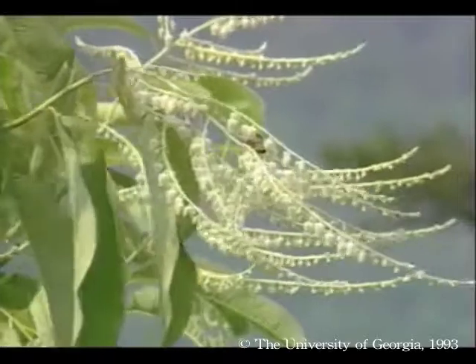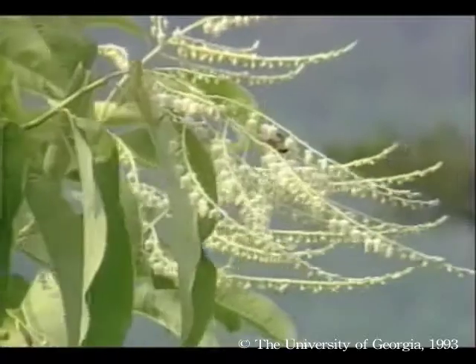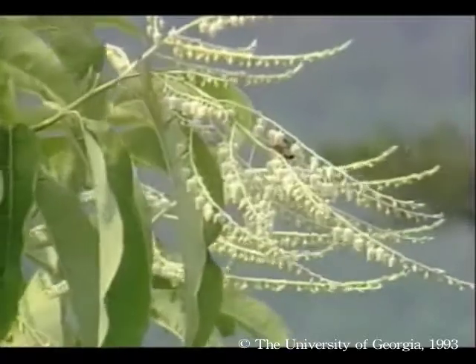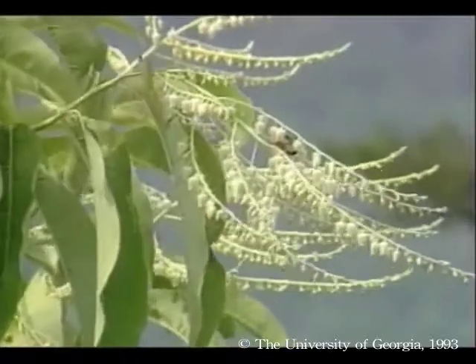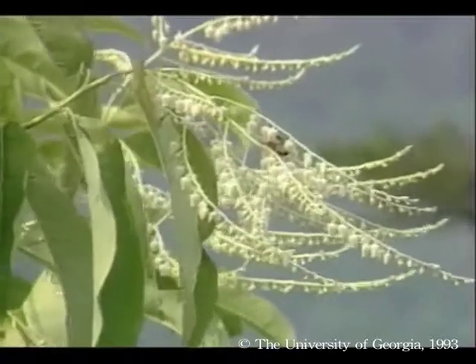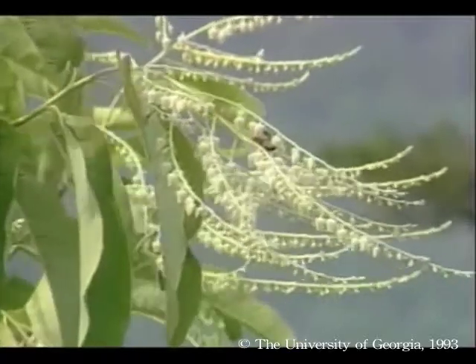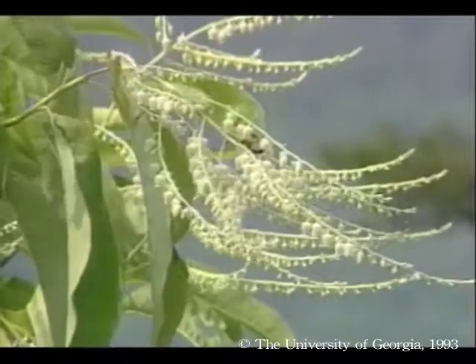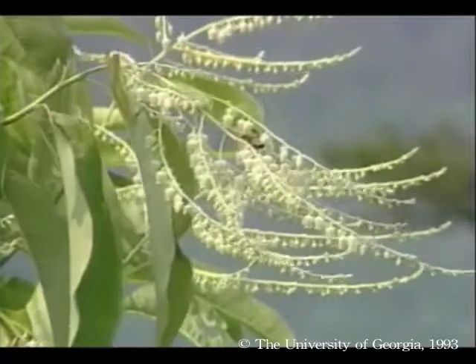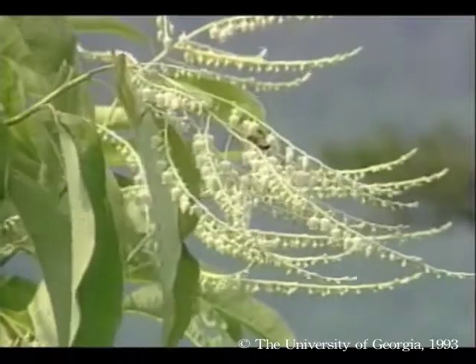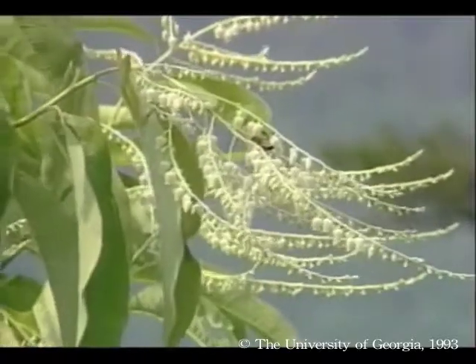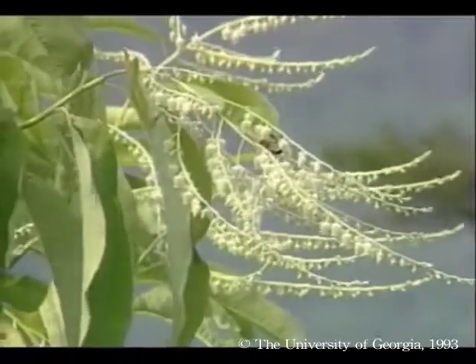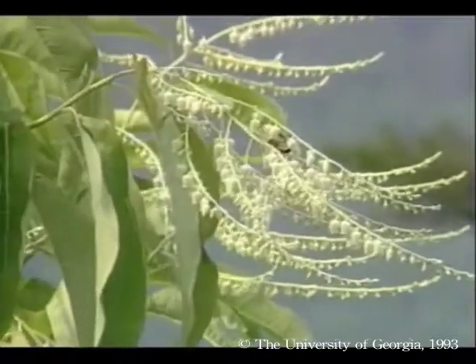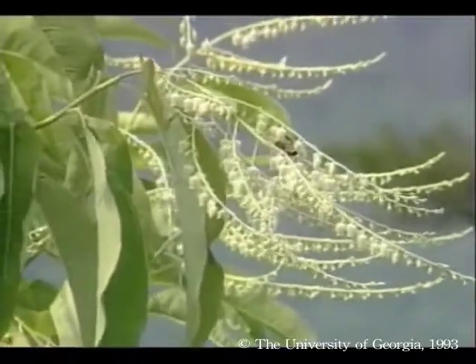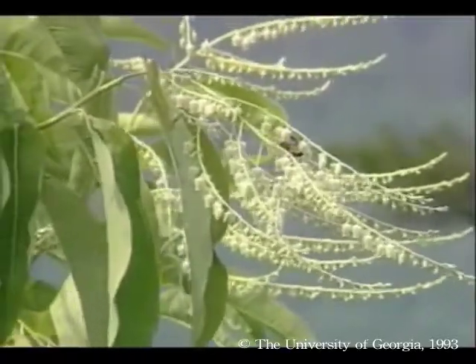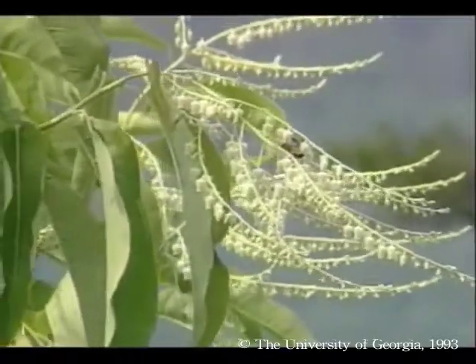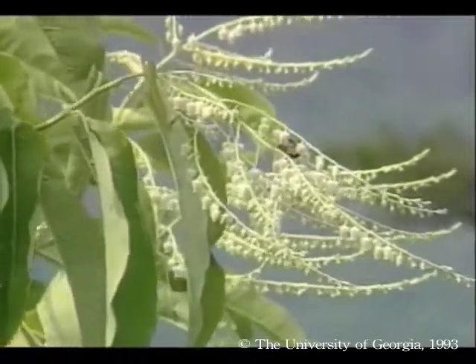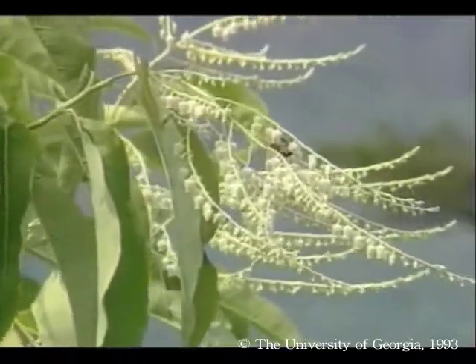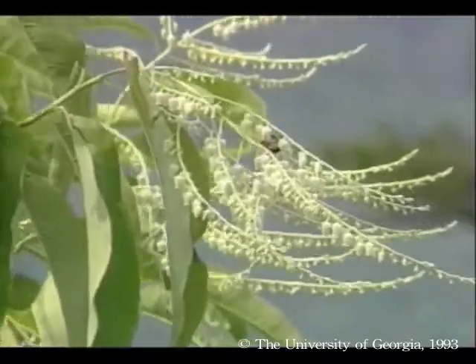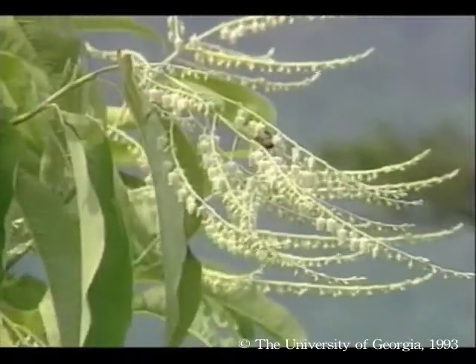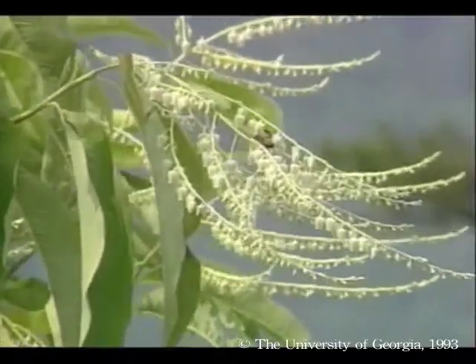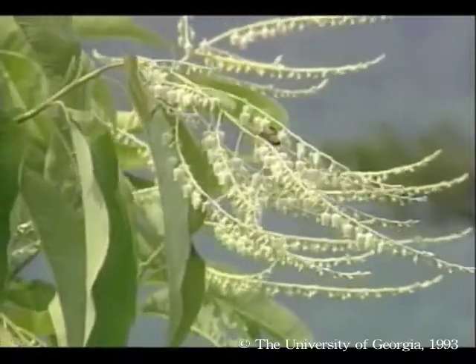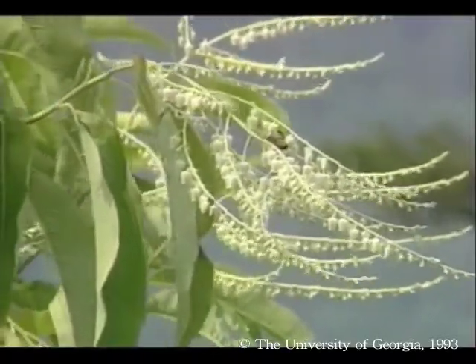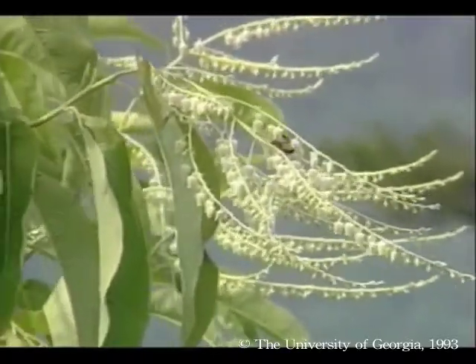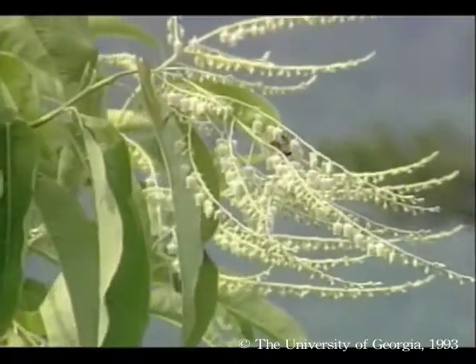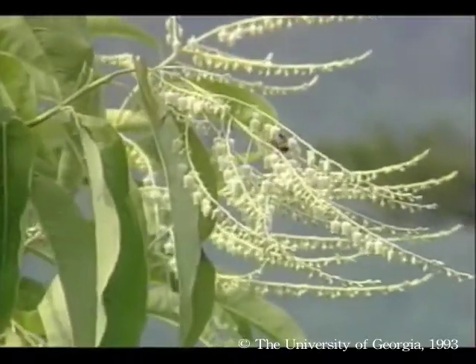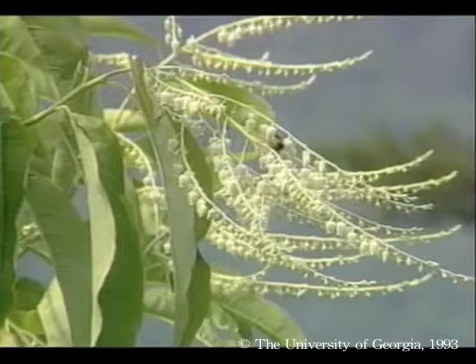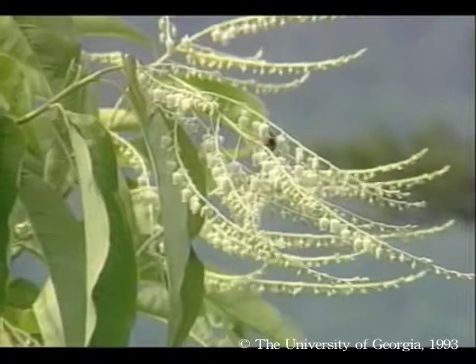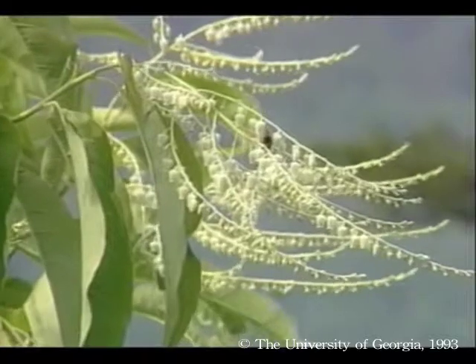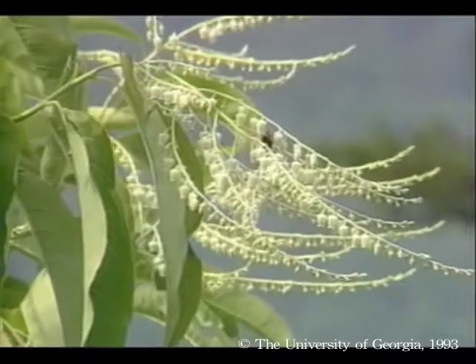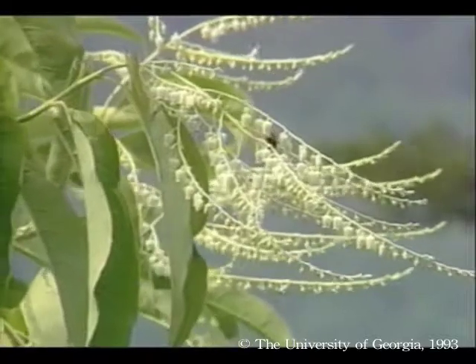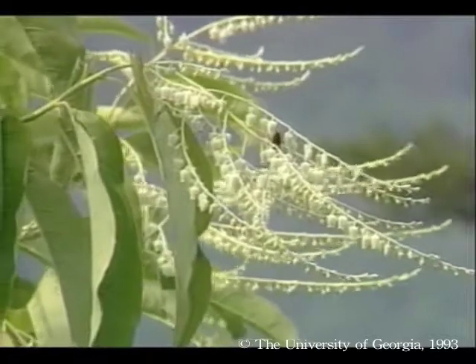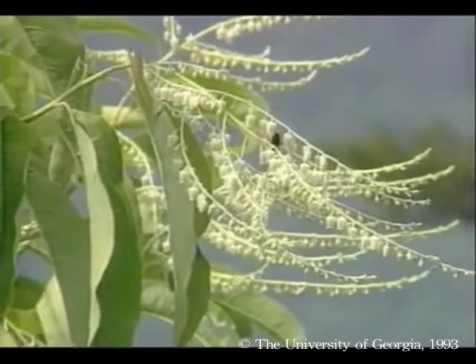The sourwood tree, also called sorrel or lily of the valley, has pendulous bell-shaped flowers.